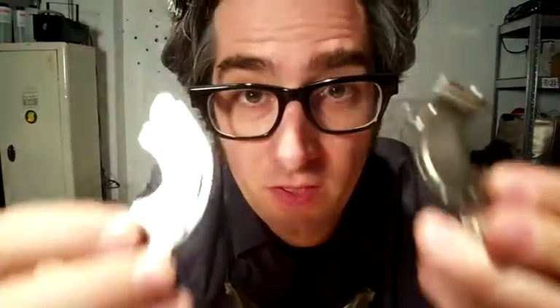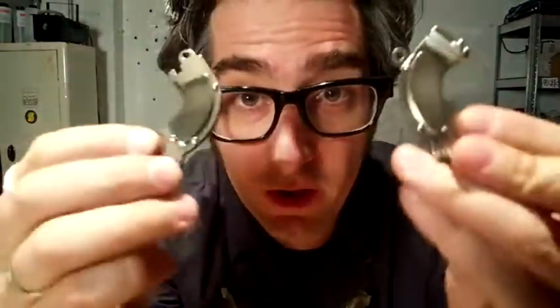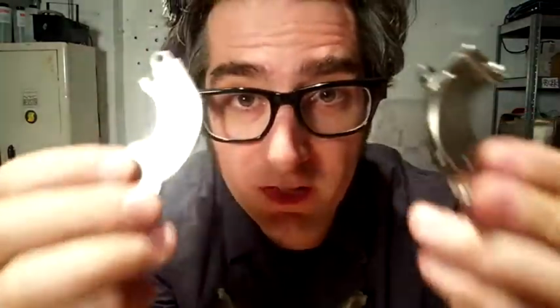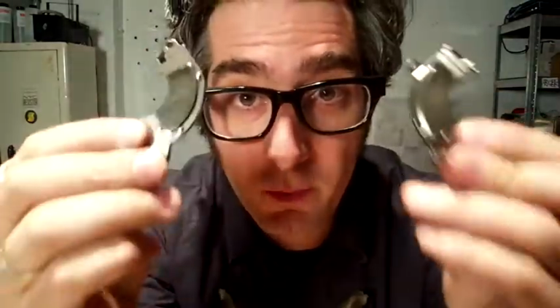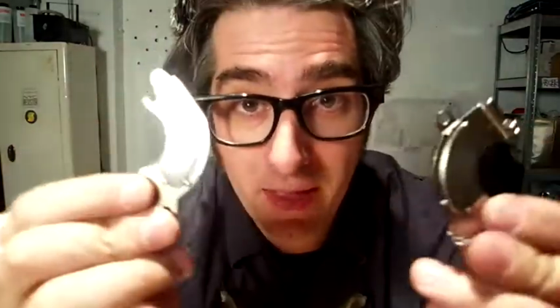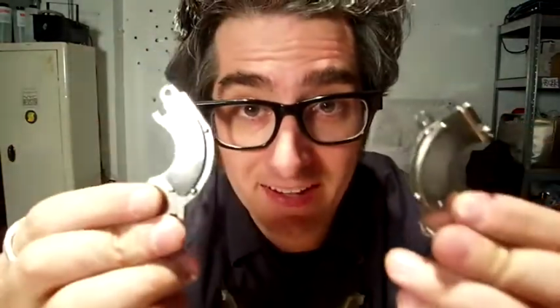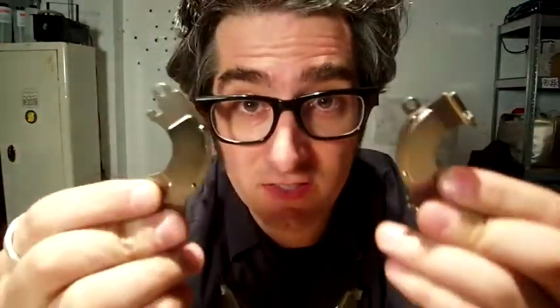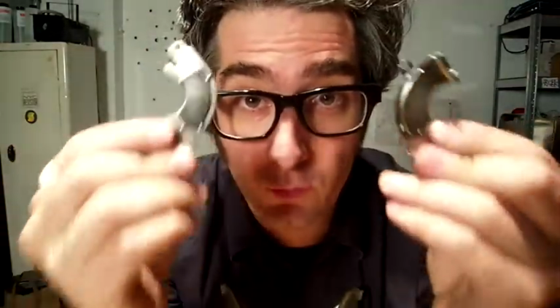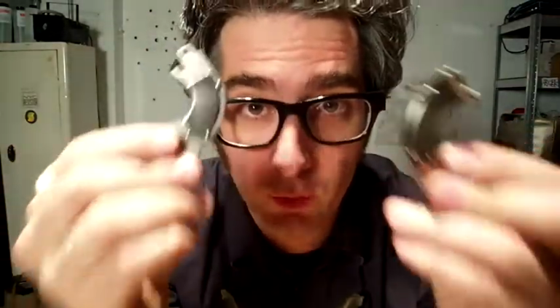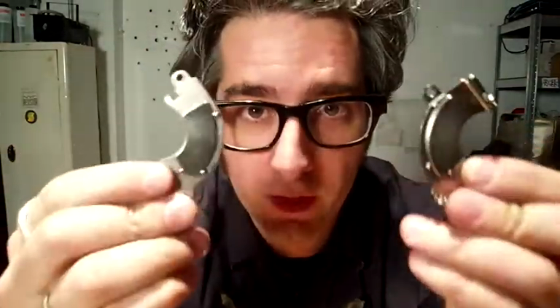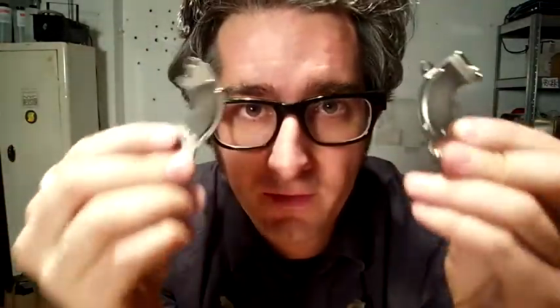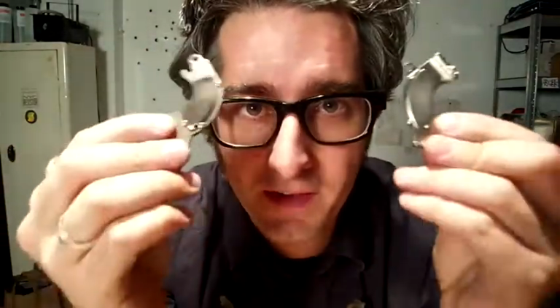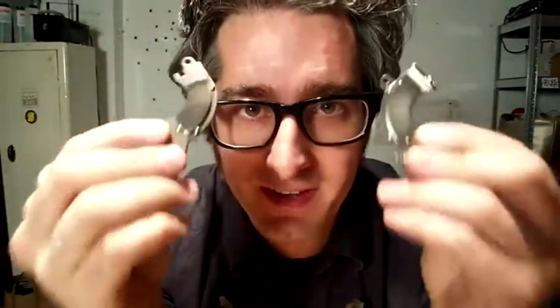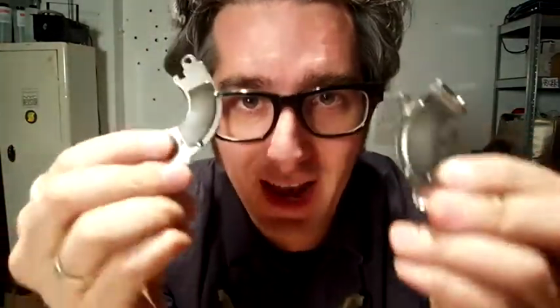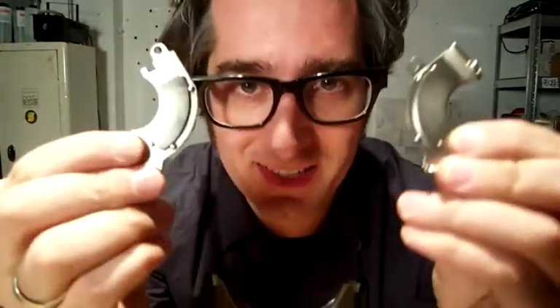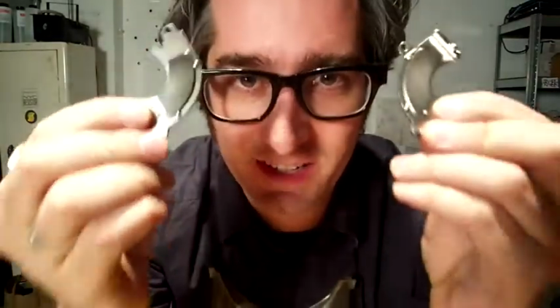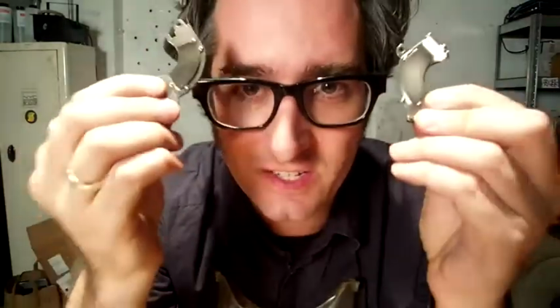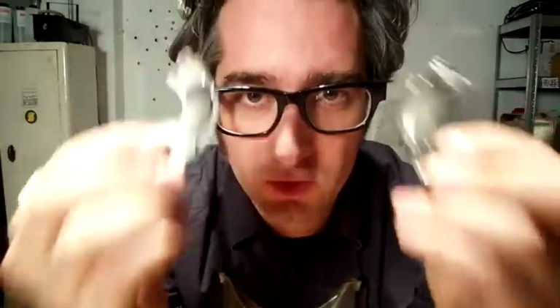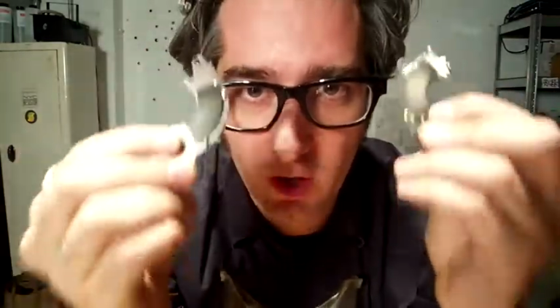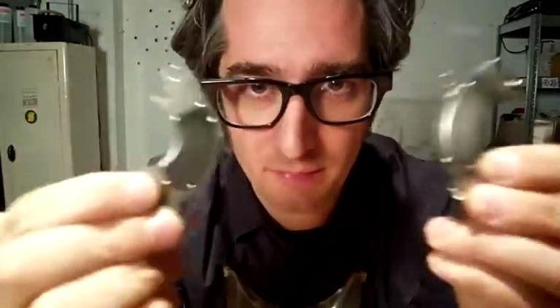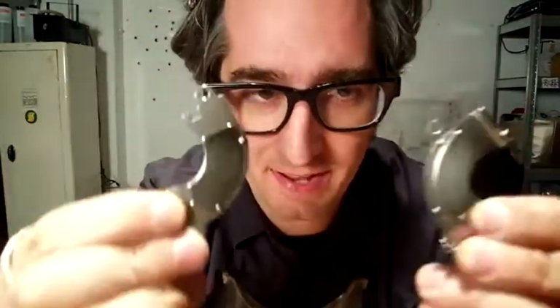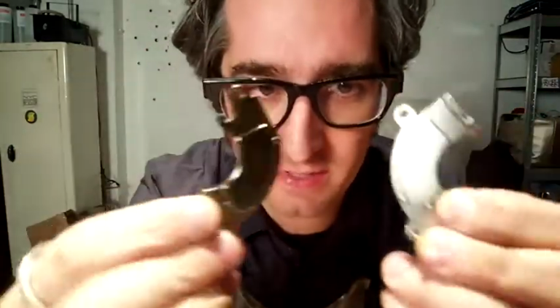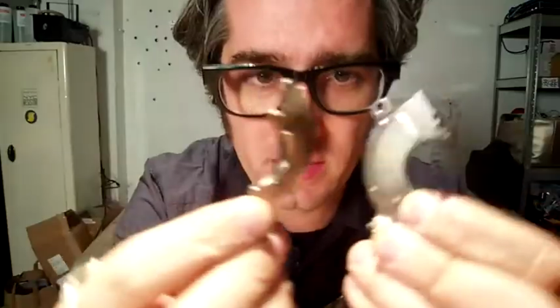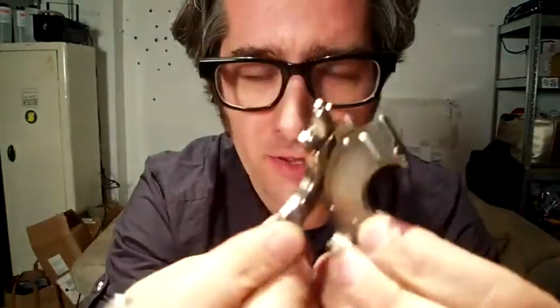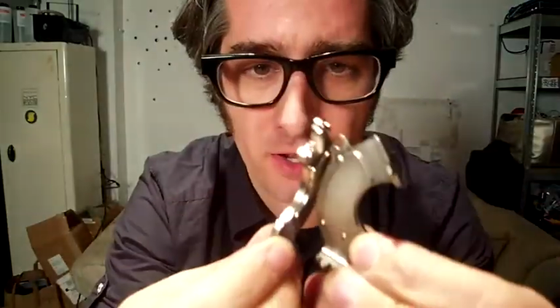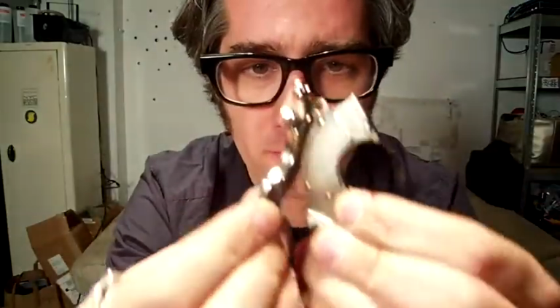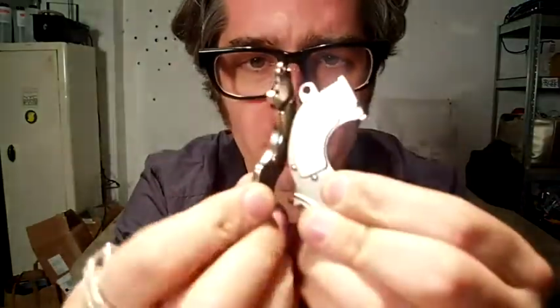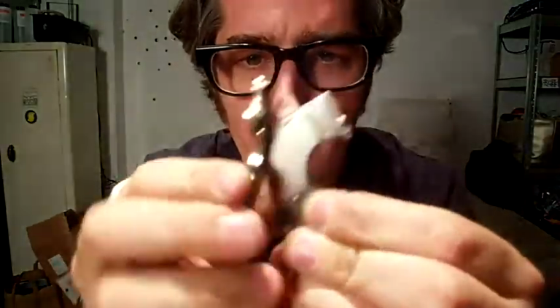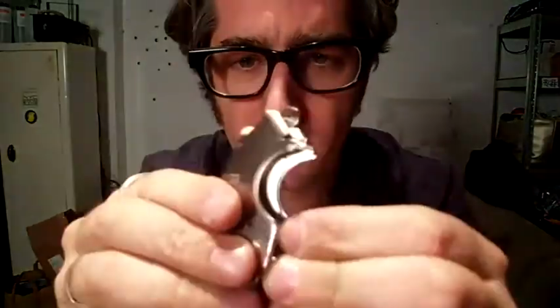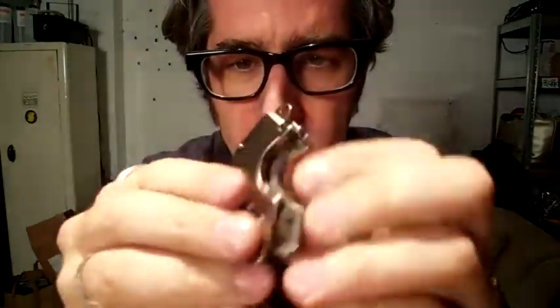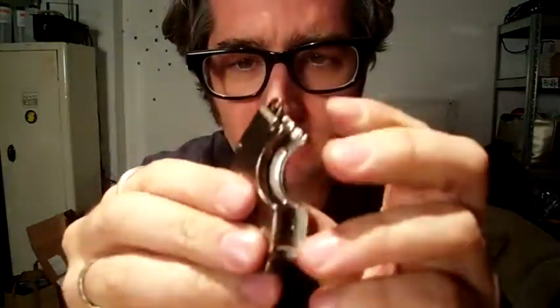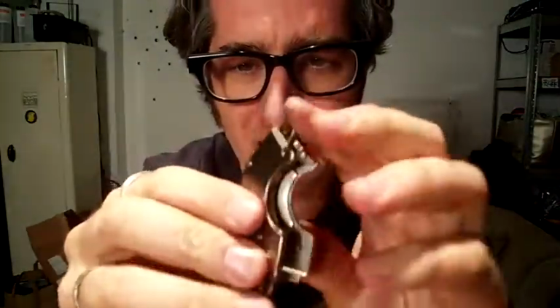There are also magnets. Really fantastically strong magnets. Don't hurt yourself. Ow.